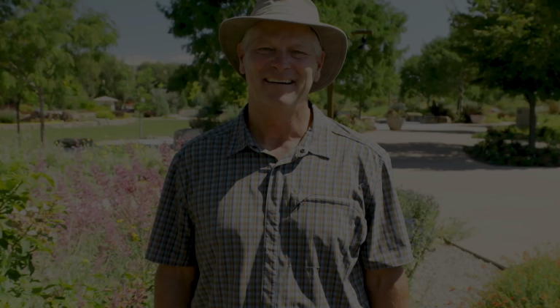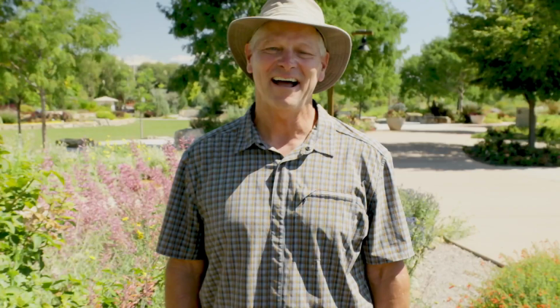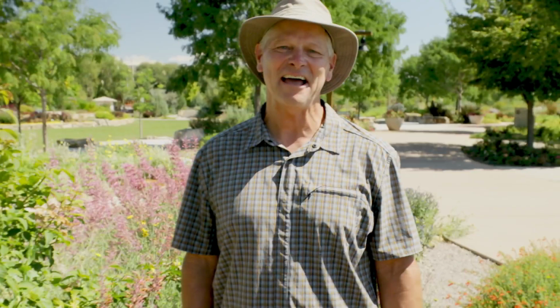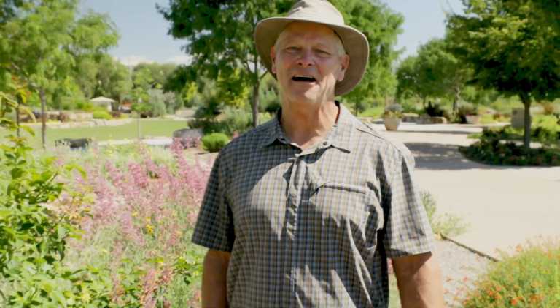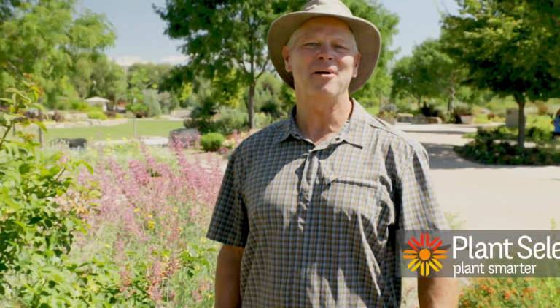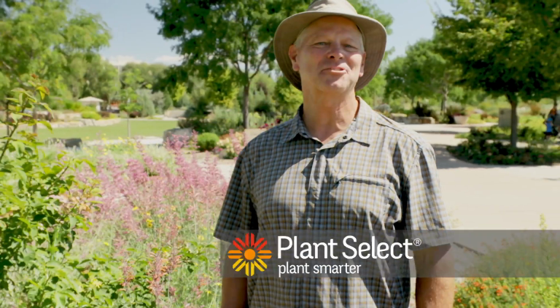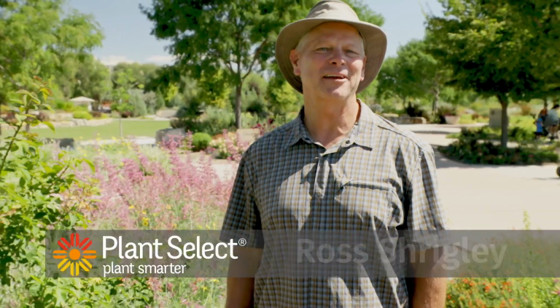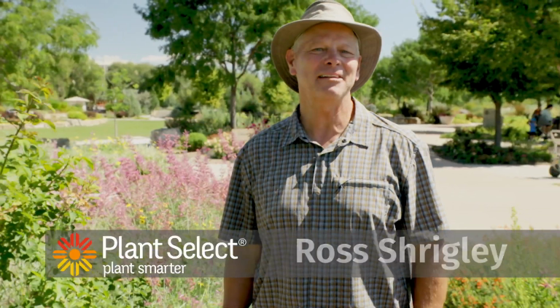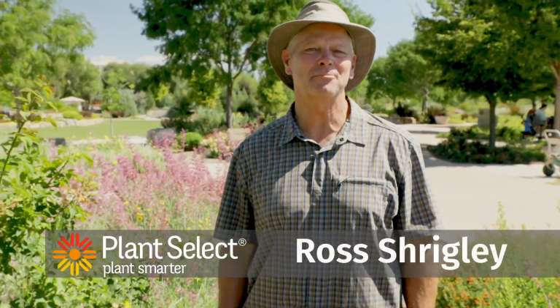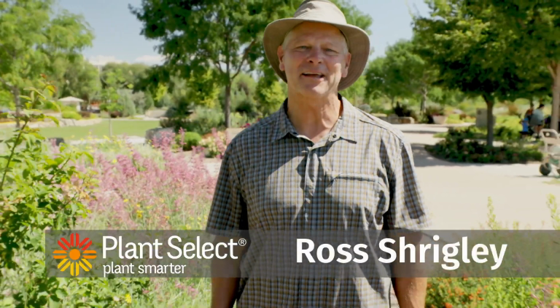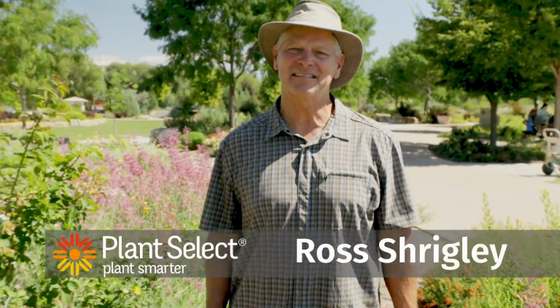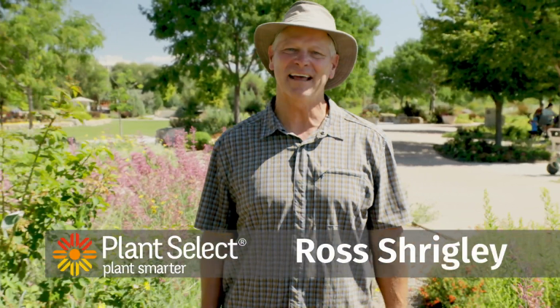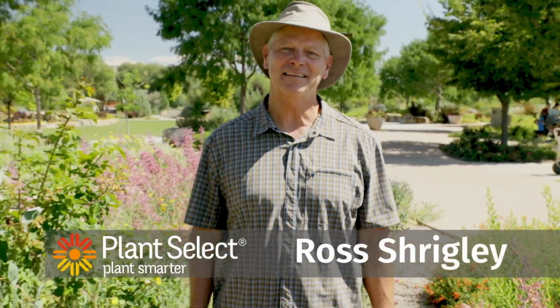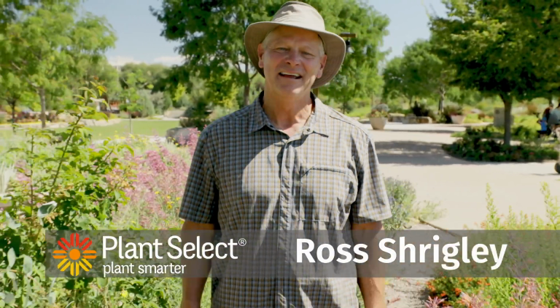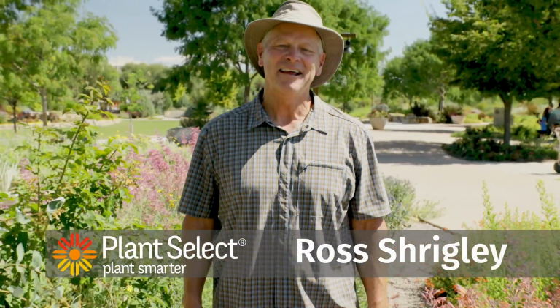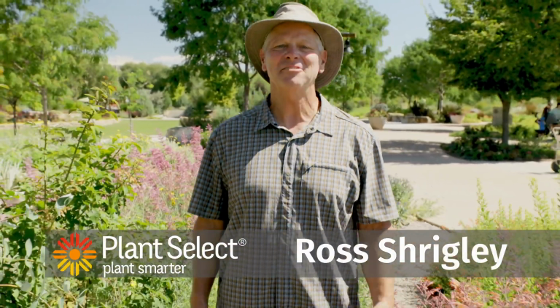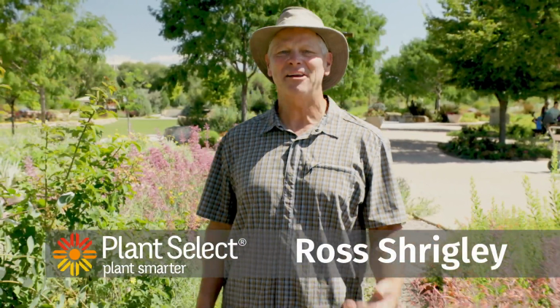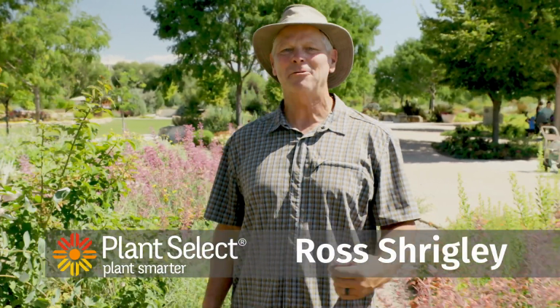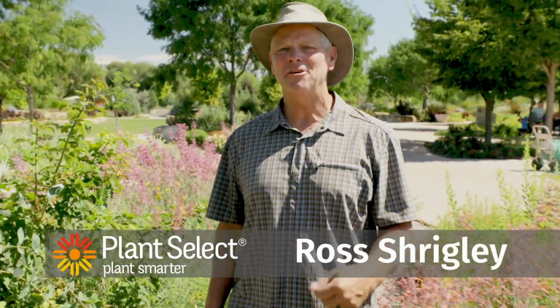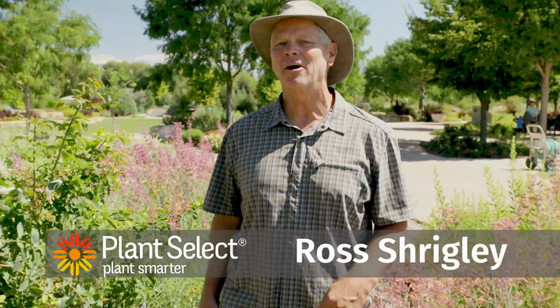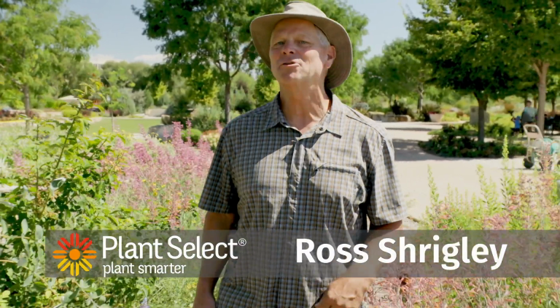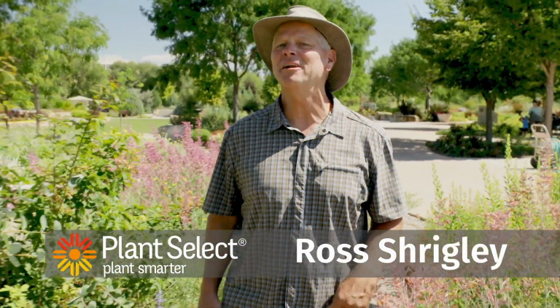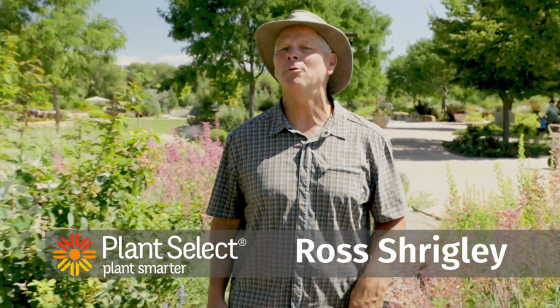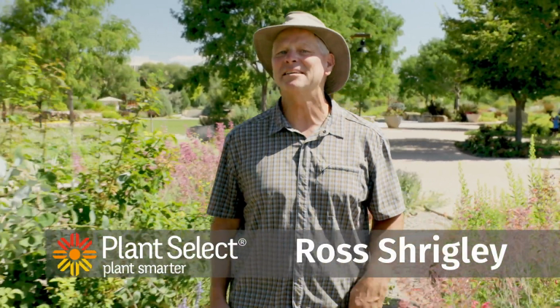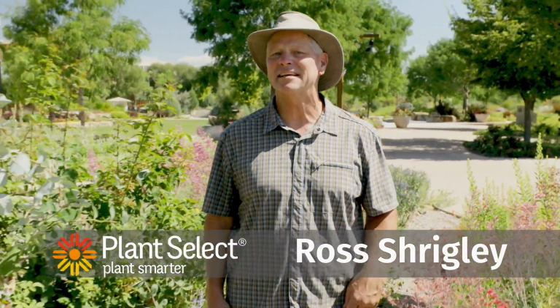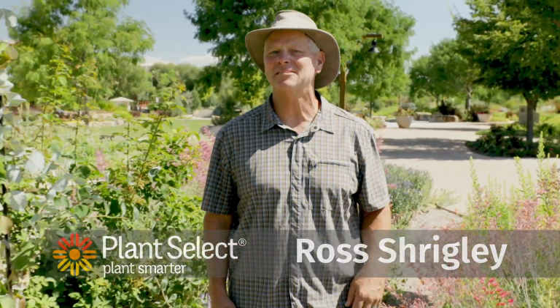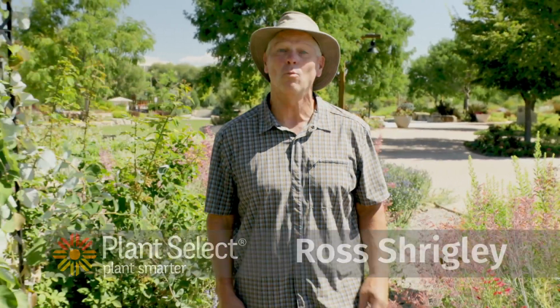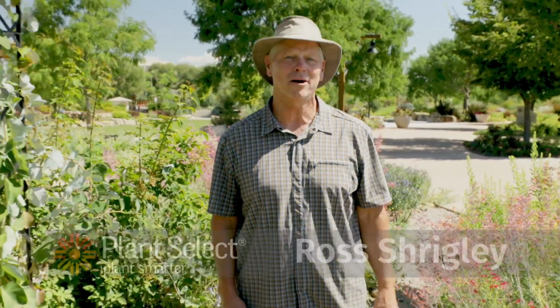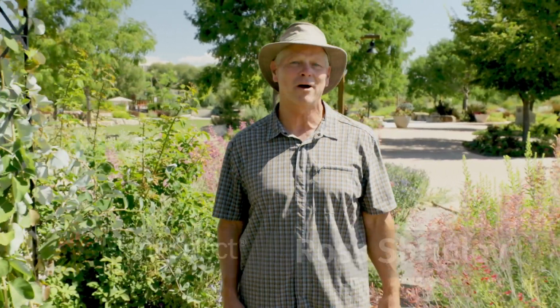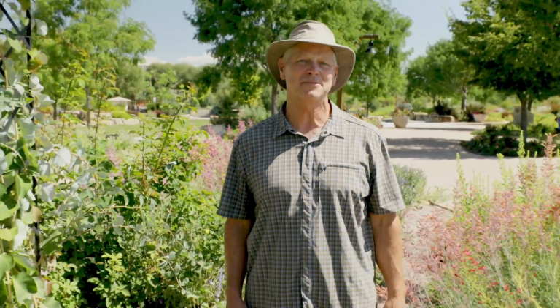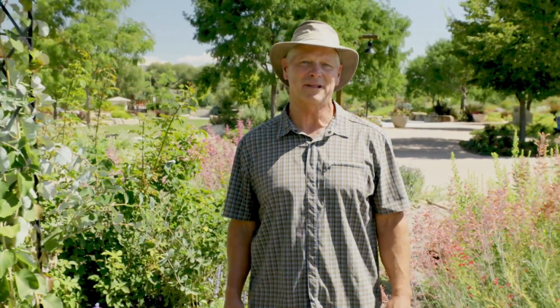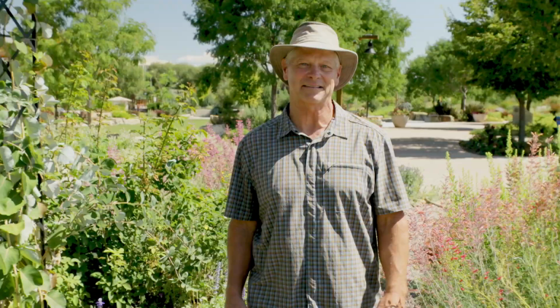Hi, I'm Ross Shrigley with Plant Select, here to share with you our 2026 Waterwise plants.